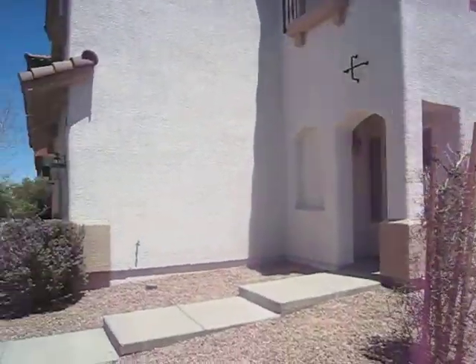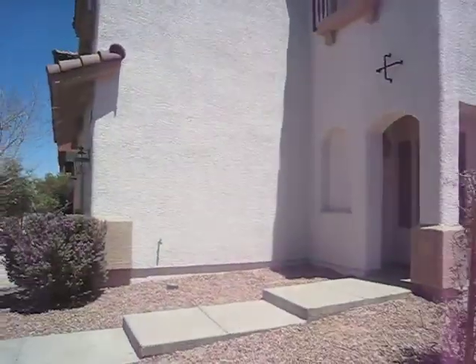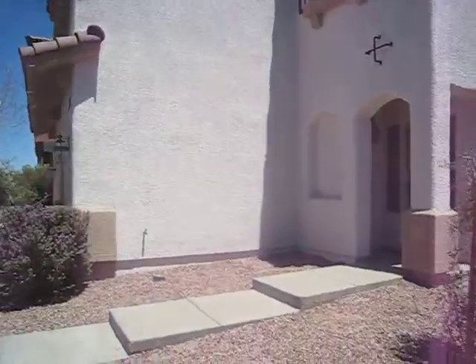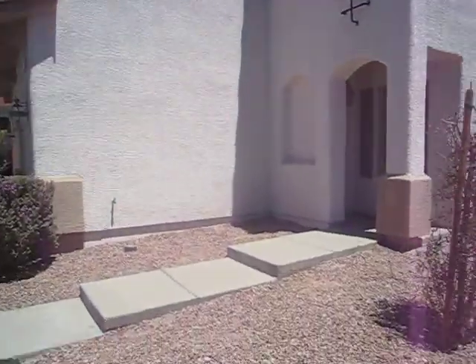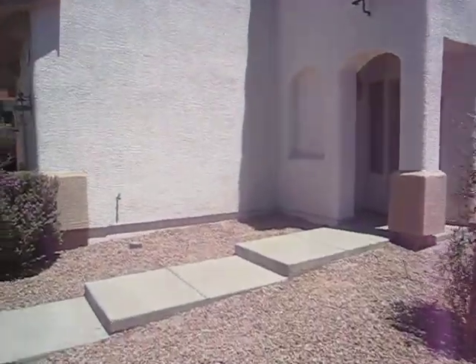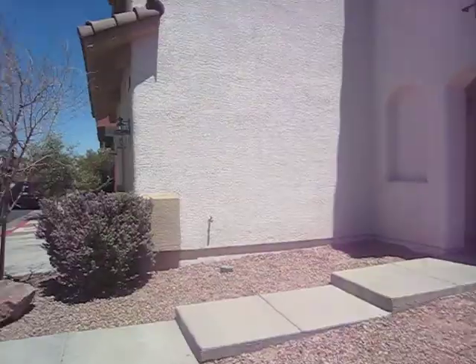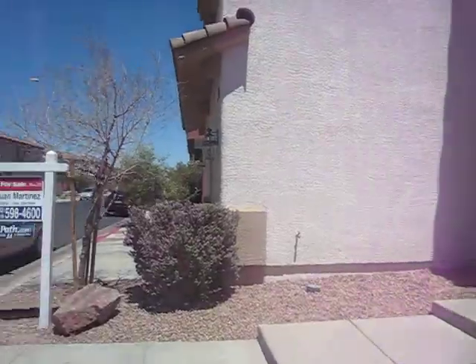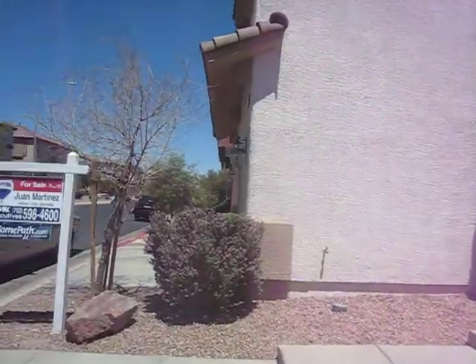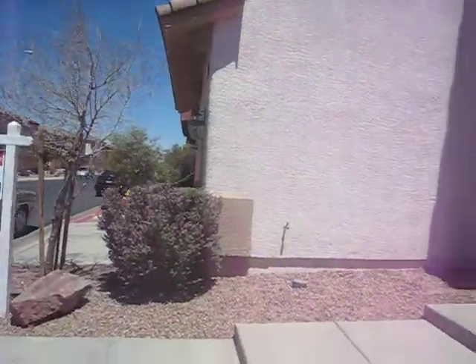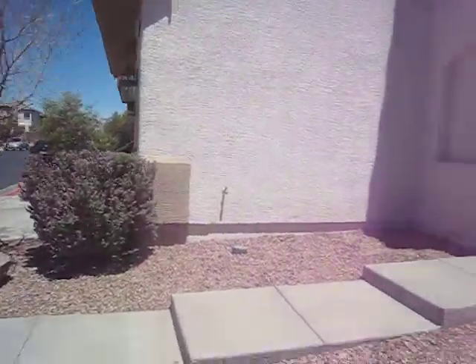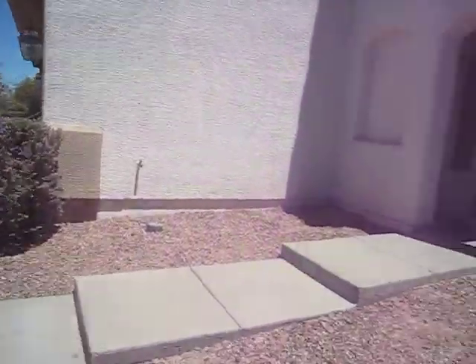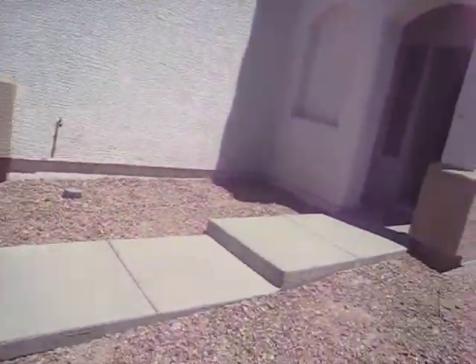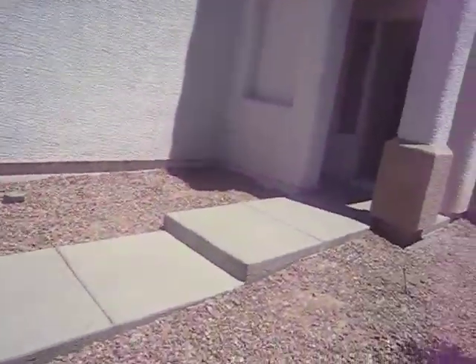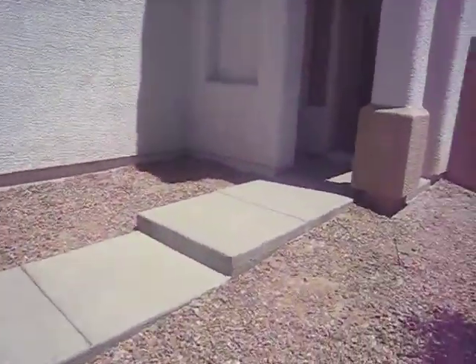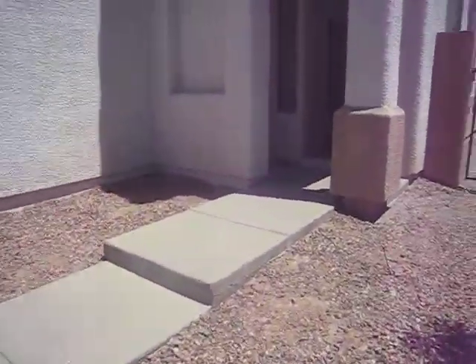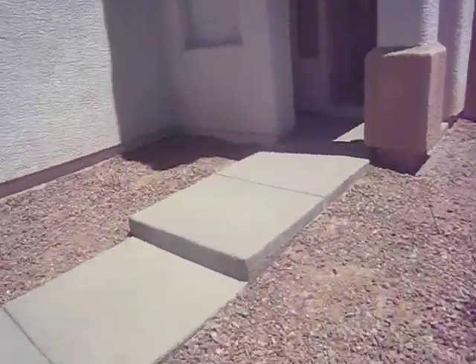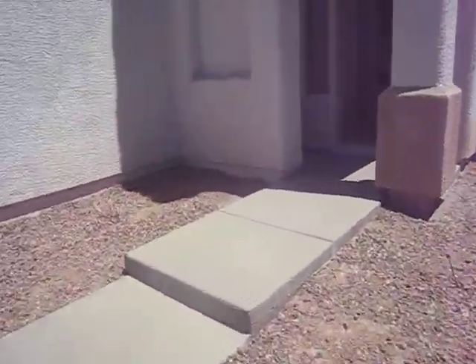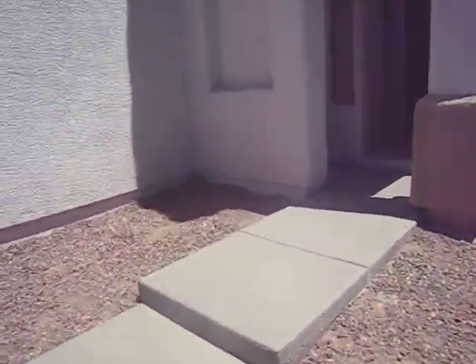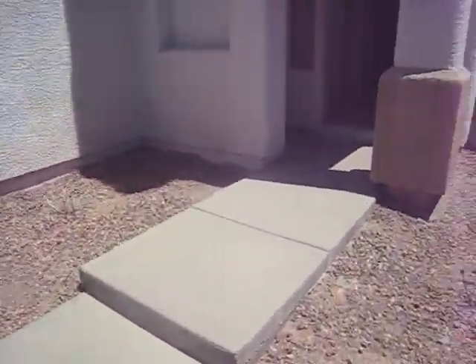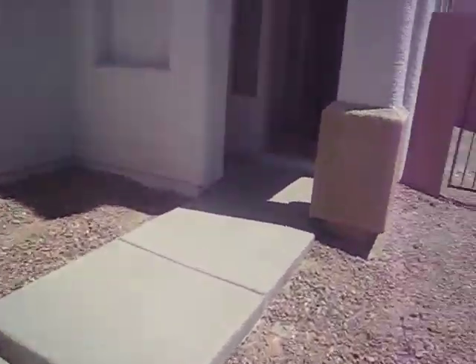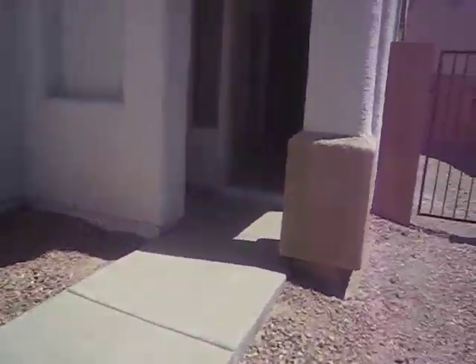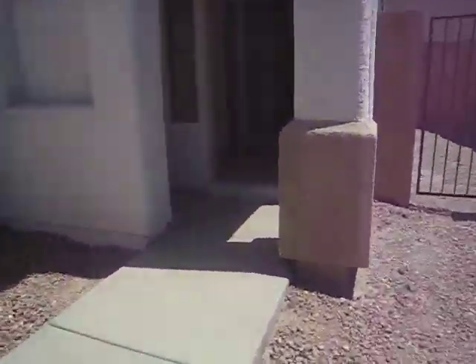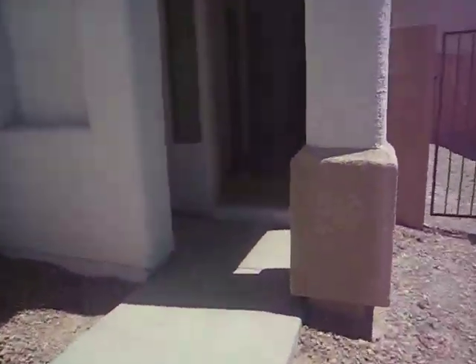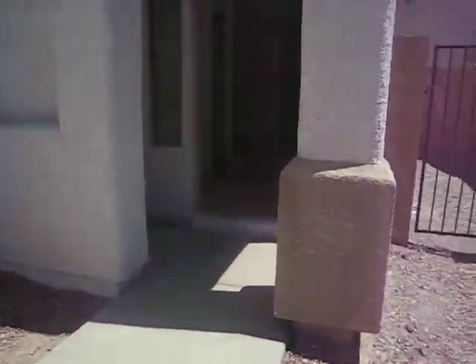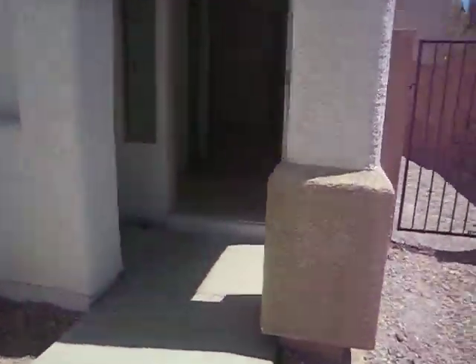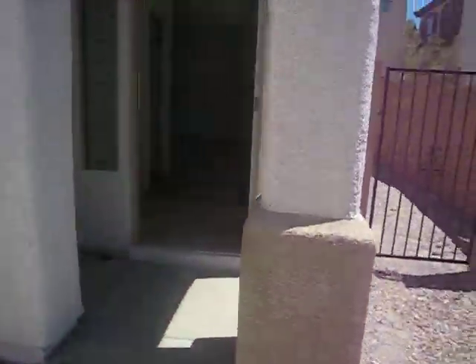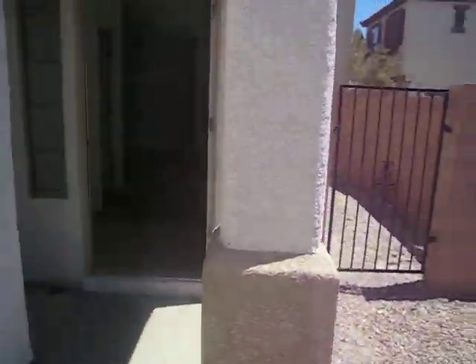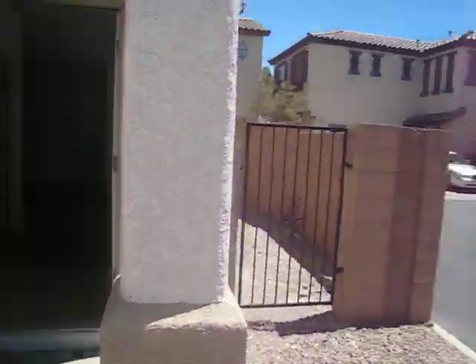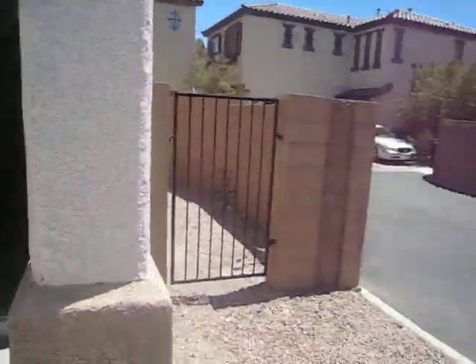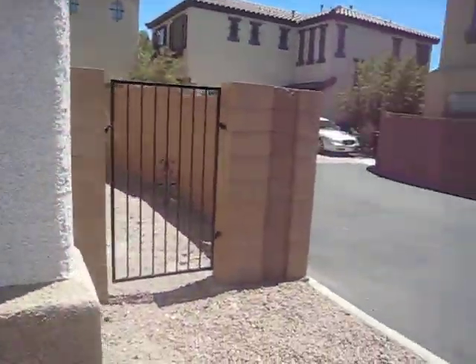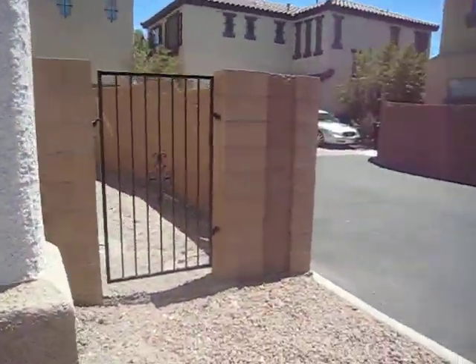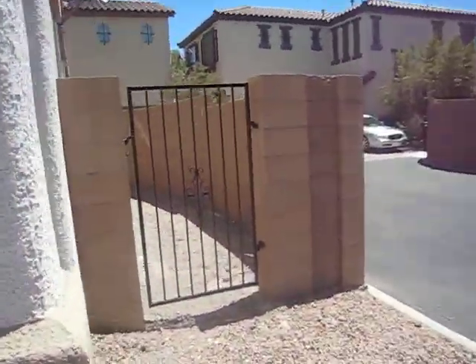It's got a driveway over here. Very little yard — that's your yard, by the way.